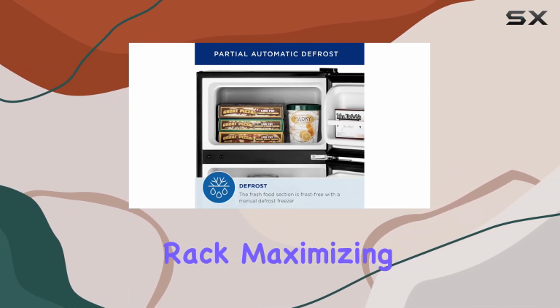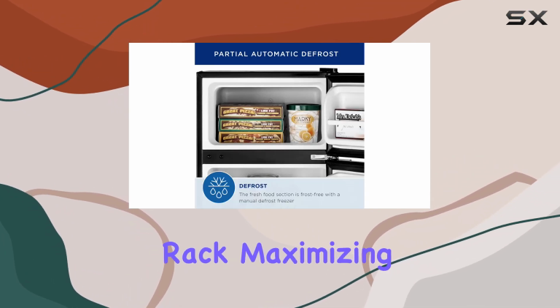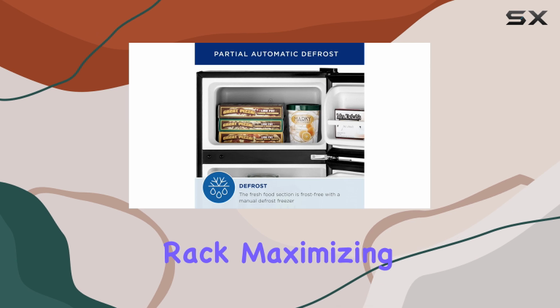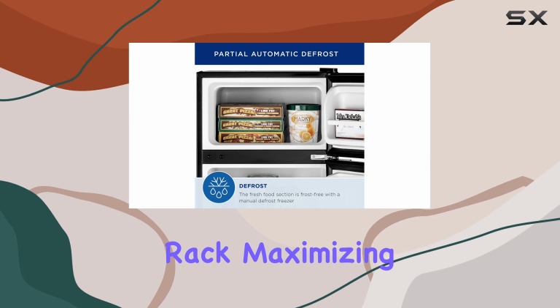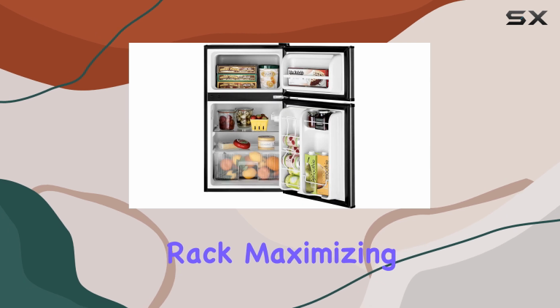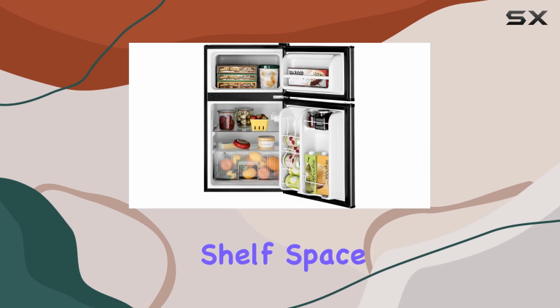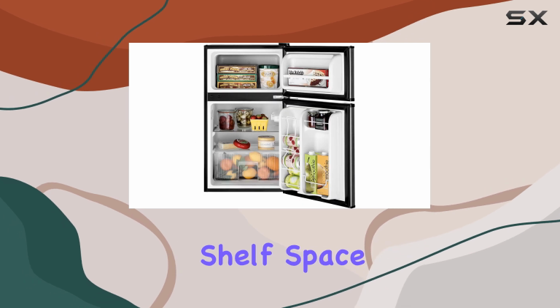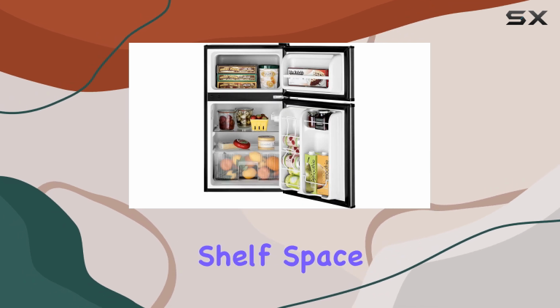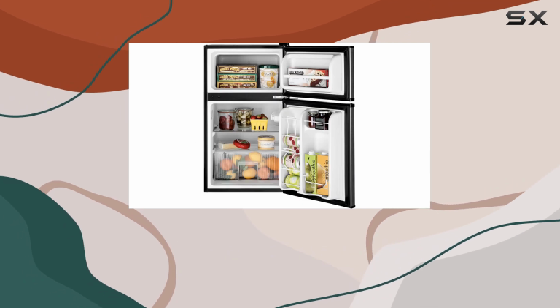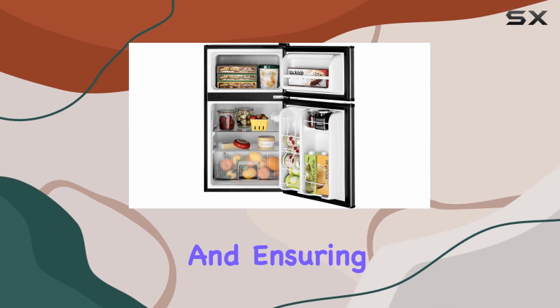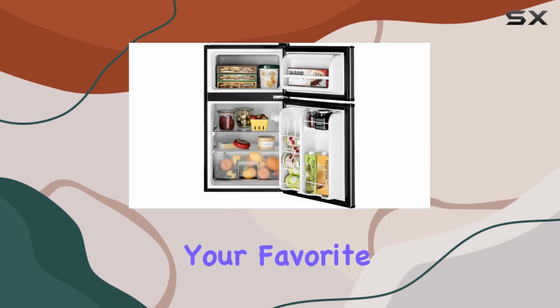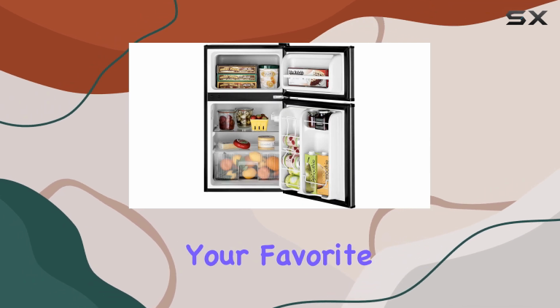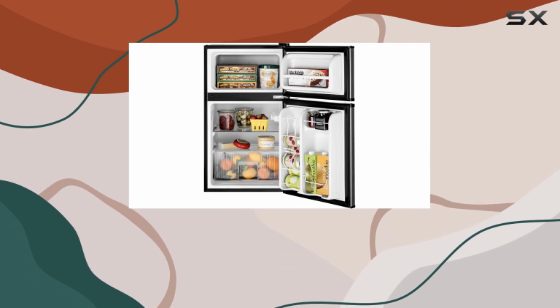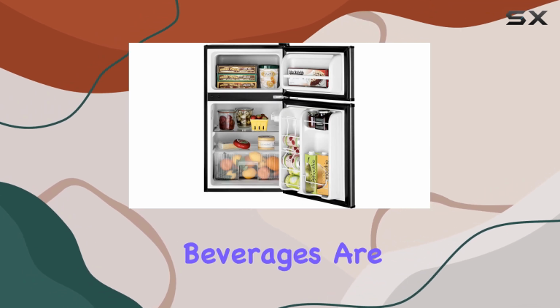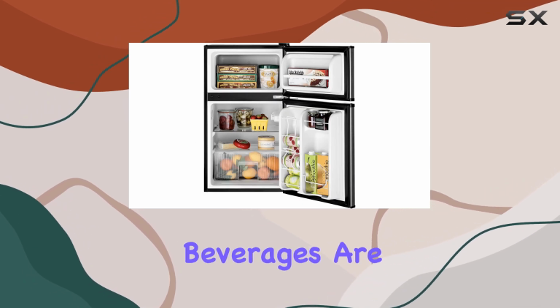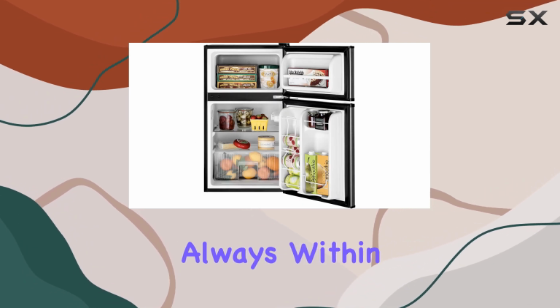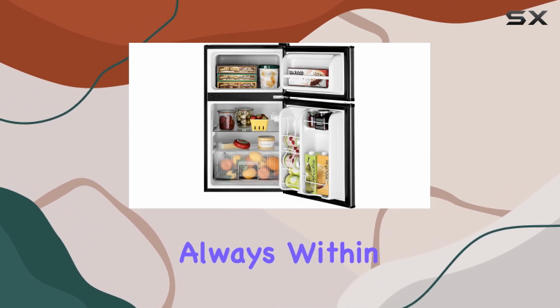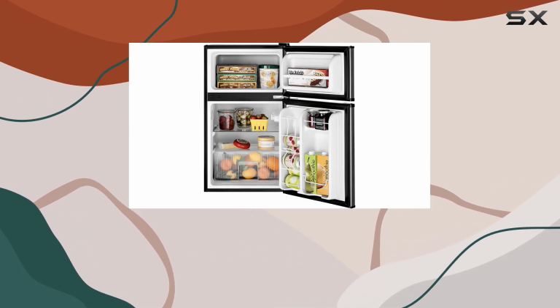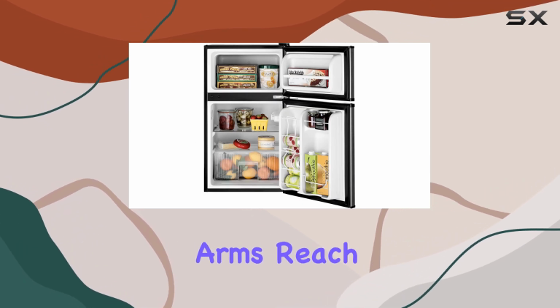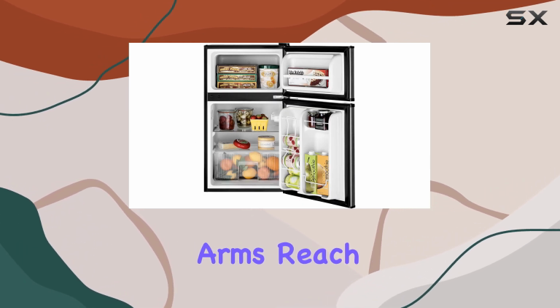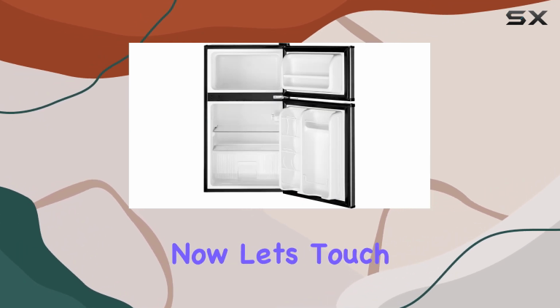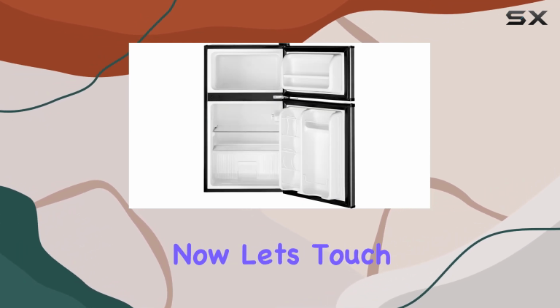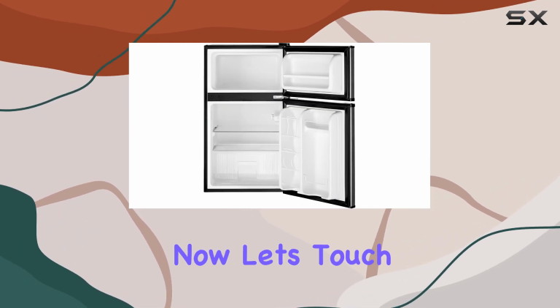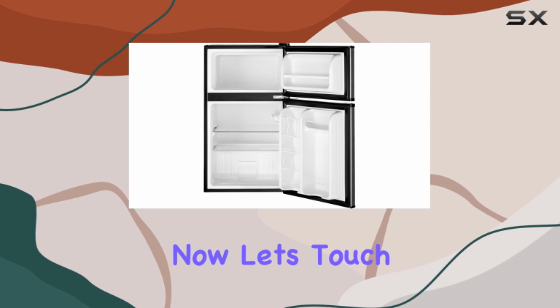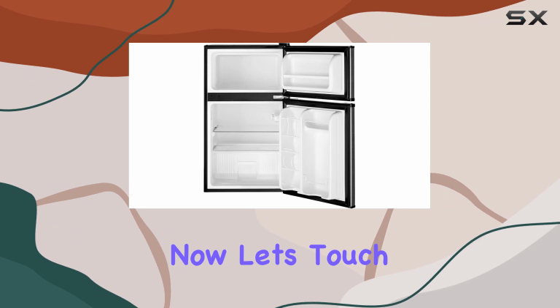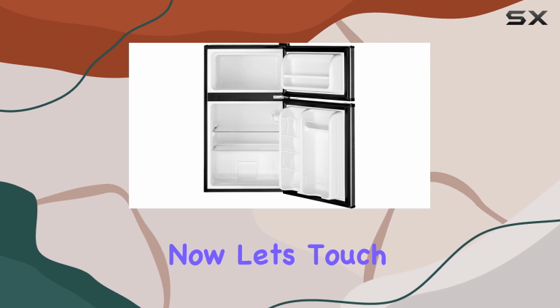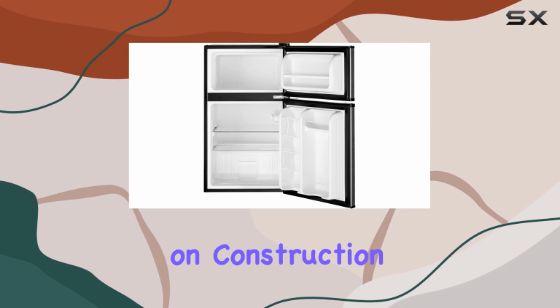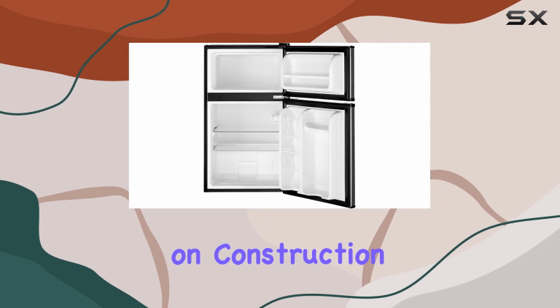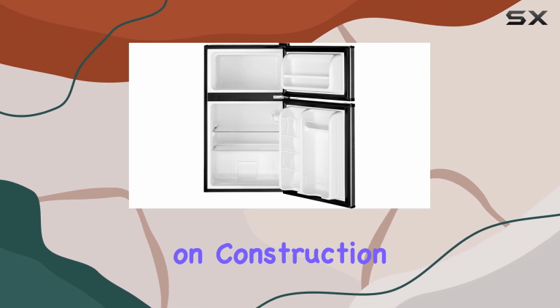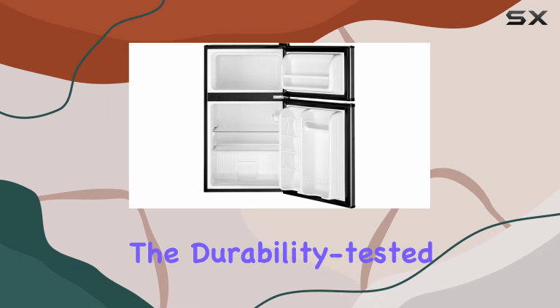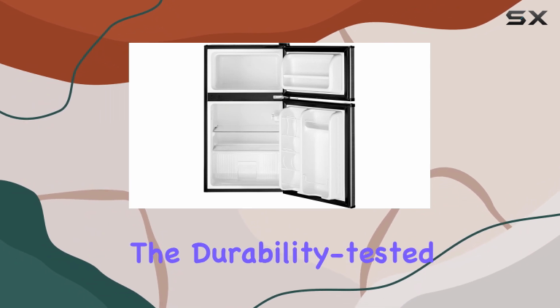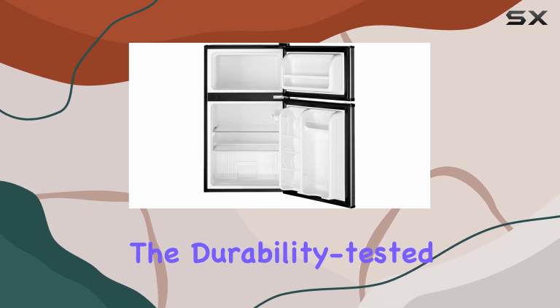One of the standout features here is the interior door storage. It's got room for tall bottles and even includes a built-in can rack, maximizing shelf space and ensuring your favorite beverages are always within arm's reach.